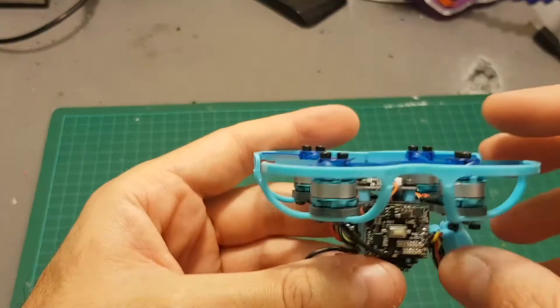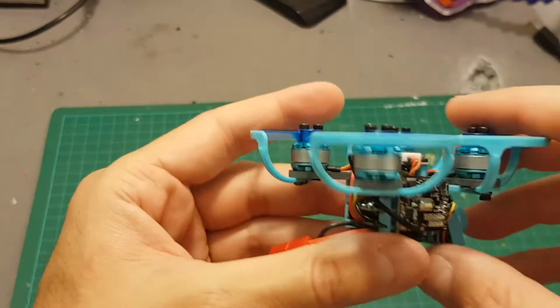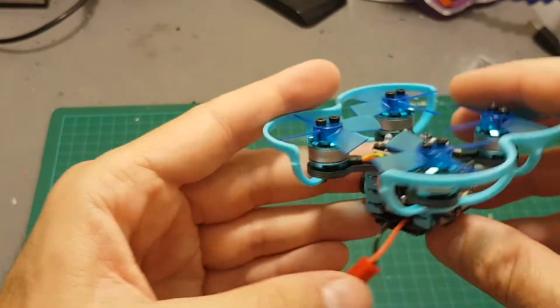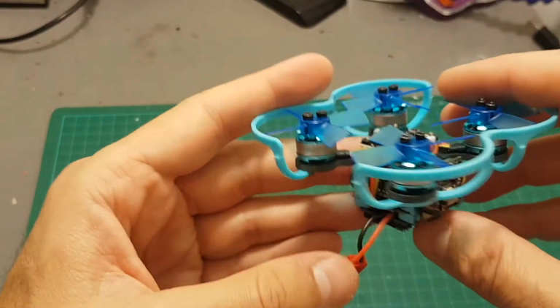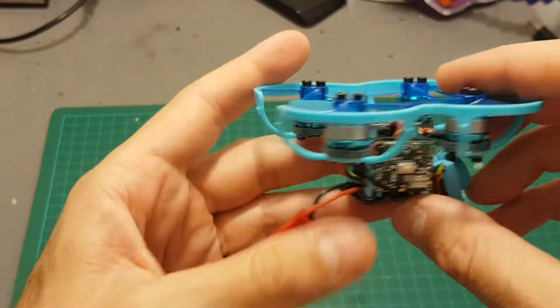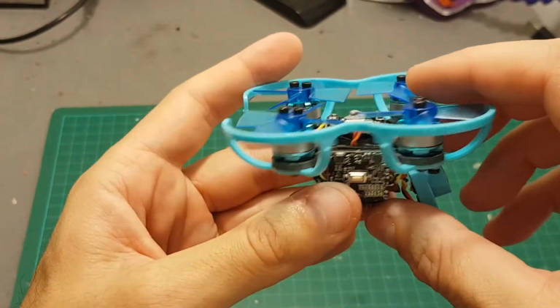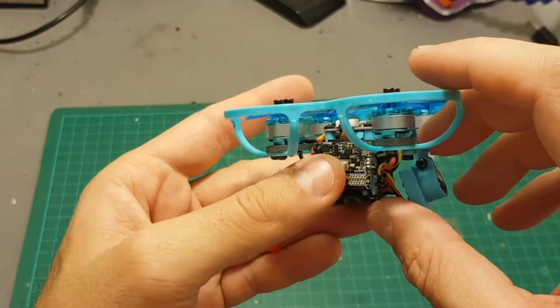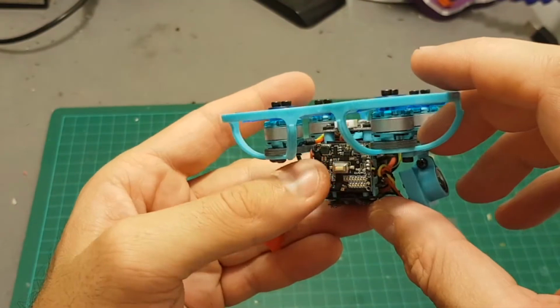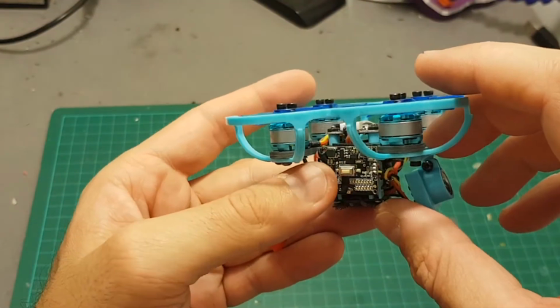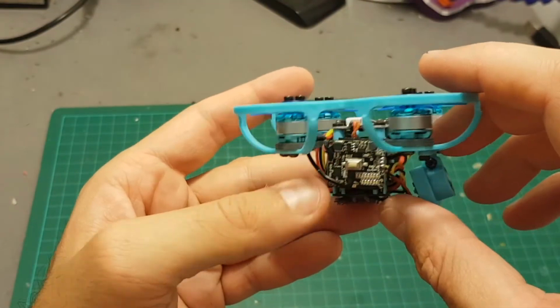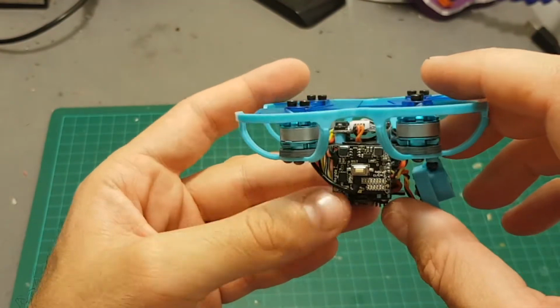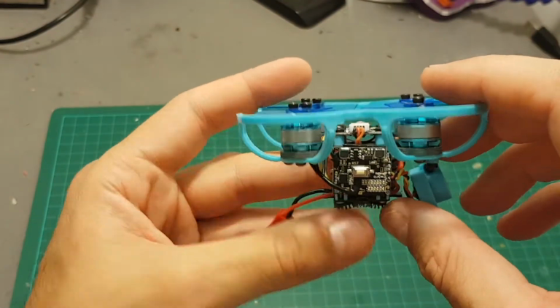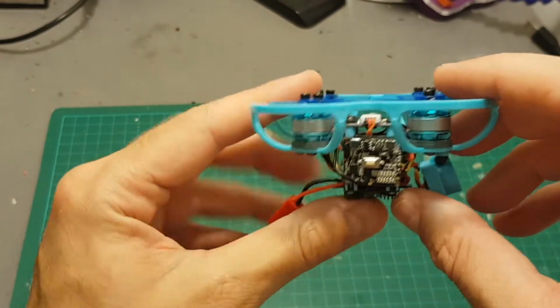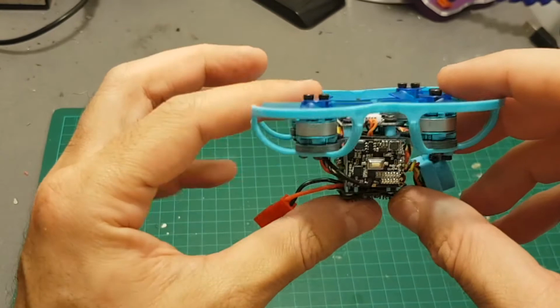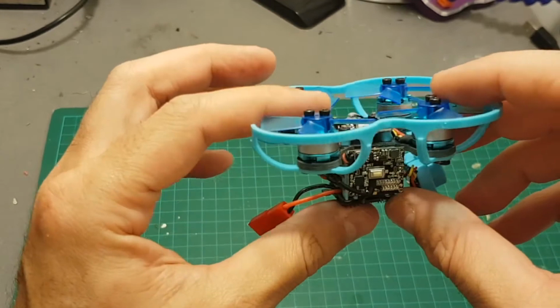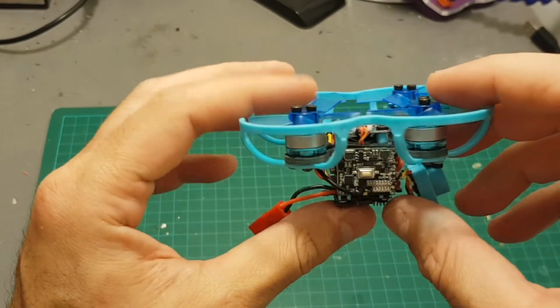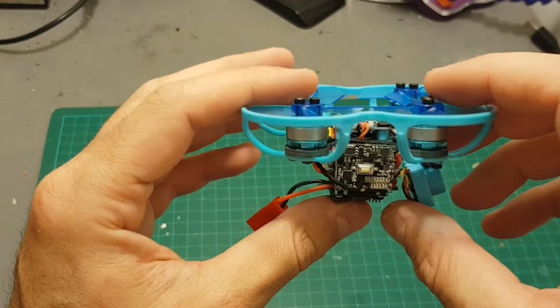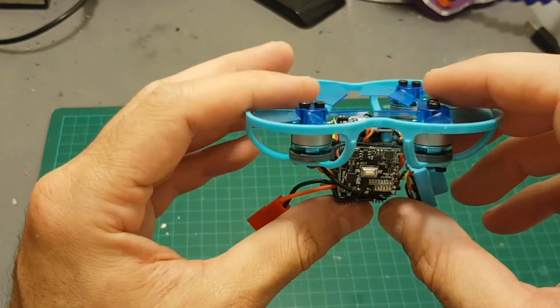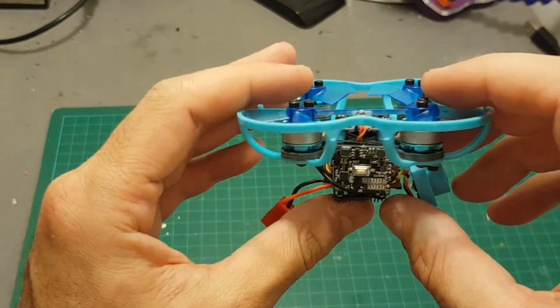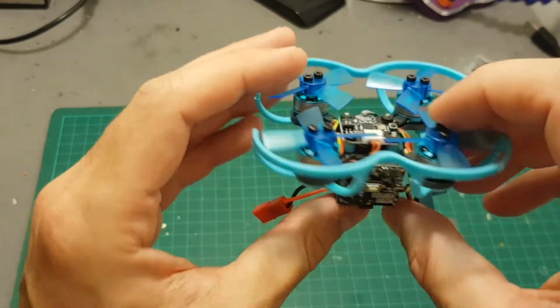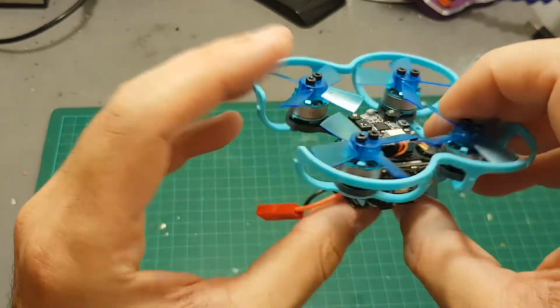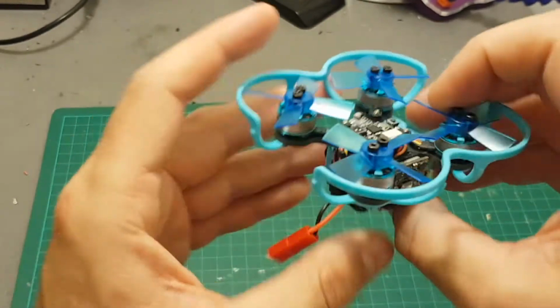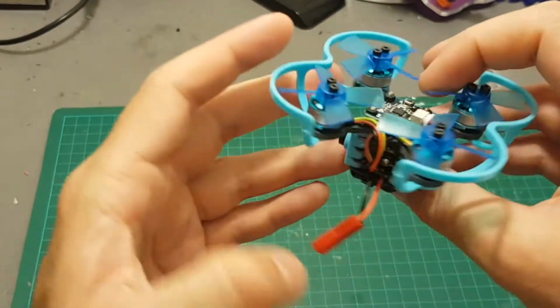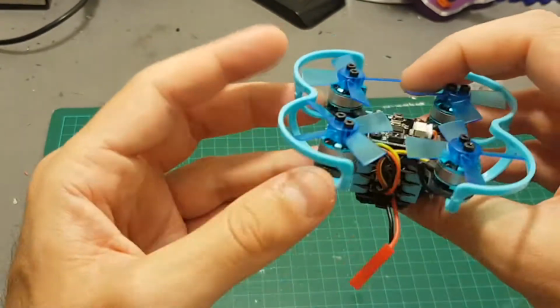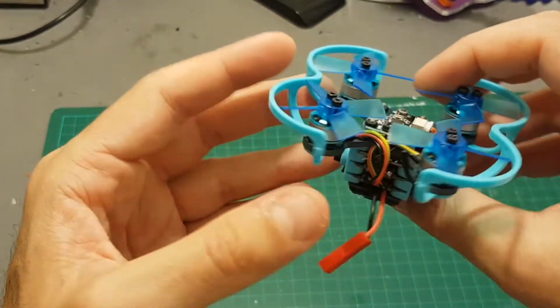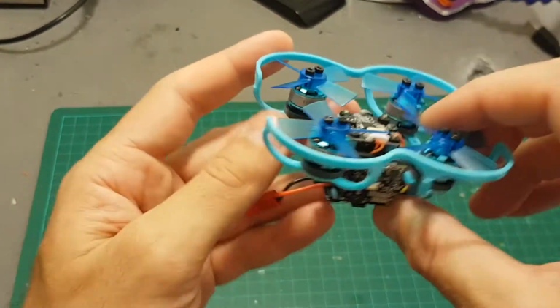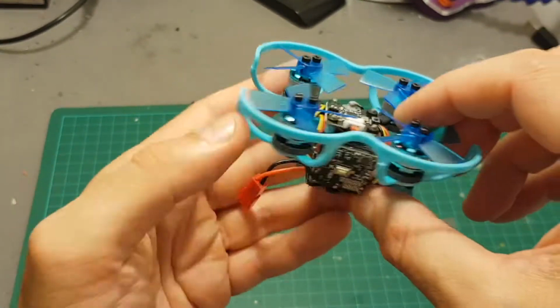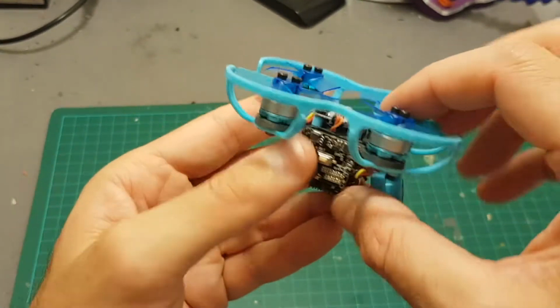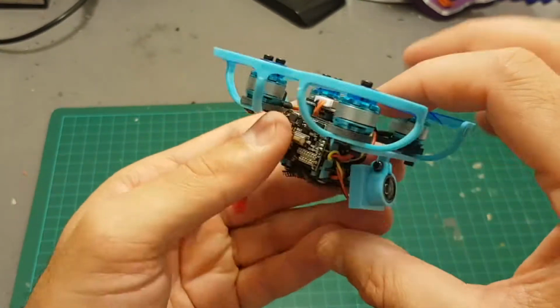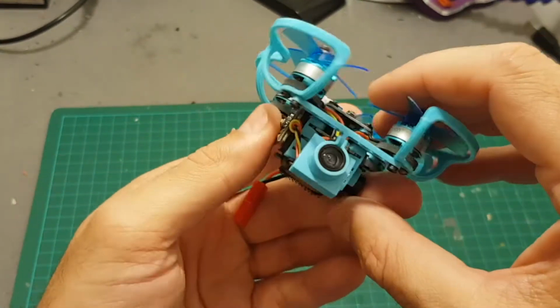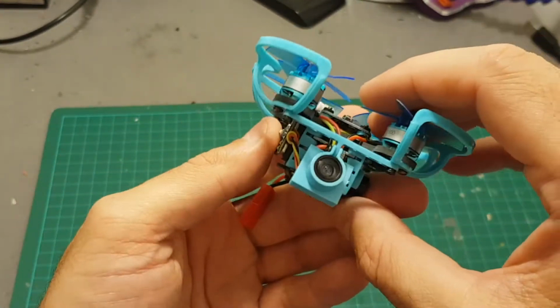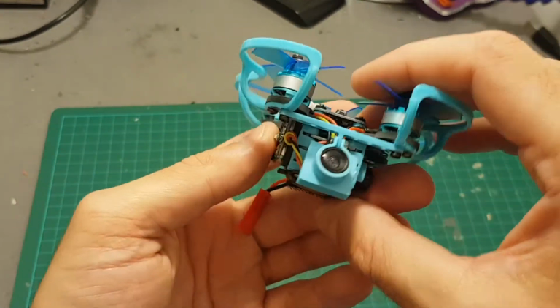Next I'm going to take it for a test flight, and then at the end of the video I'm going to tell you what I think about this quadcopter.